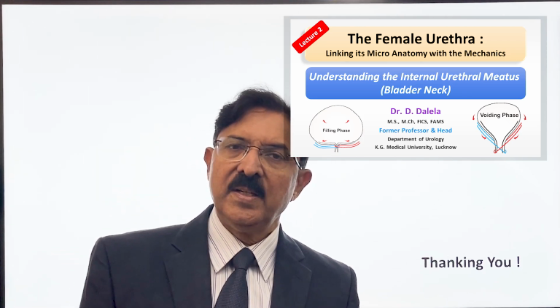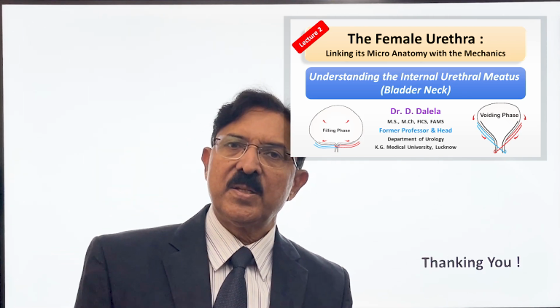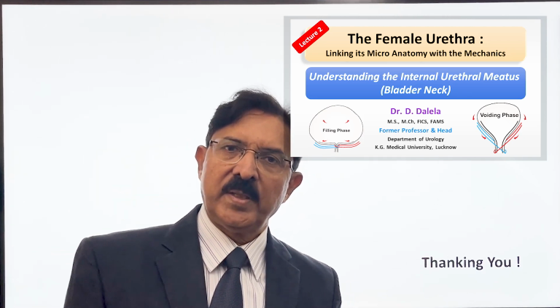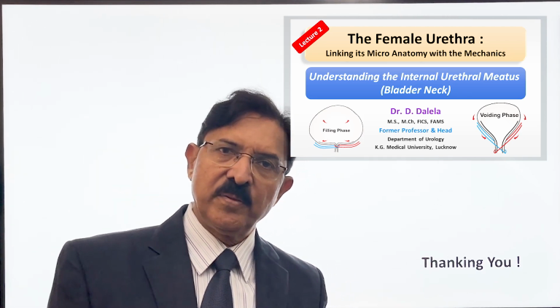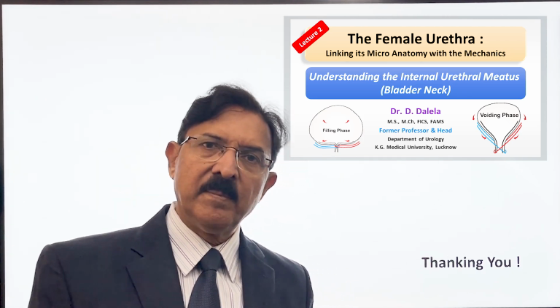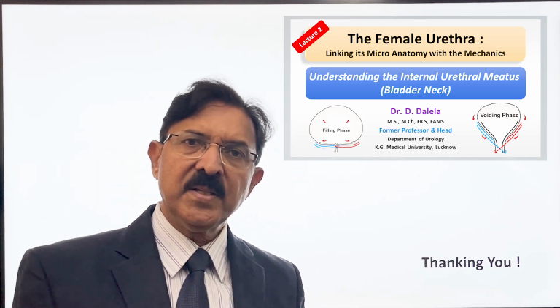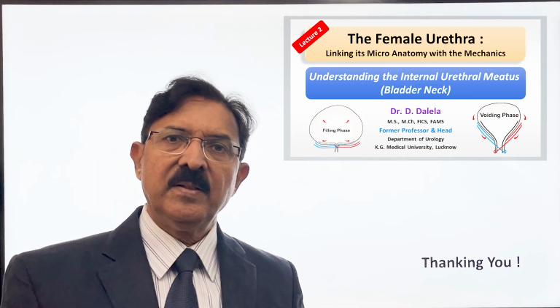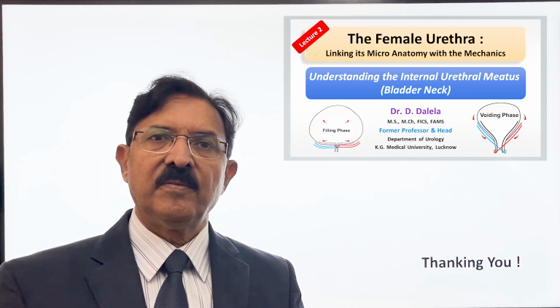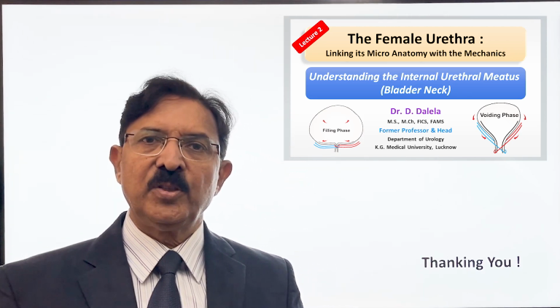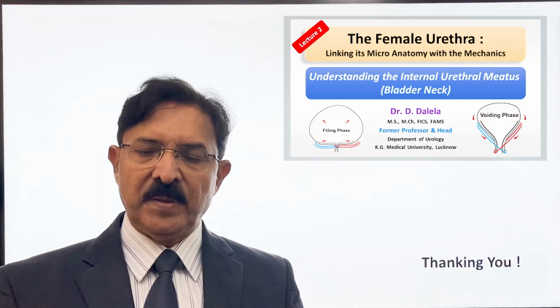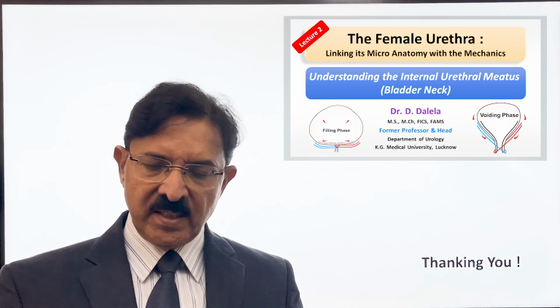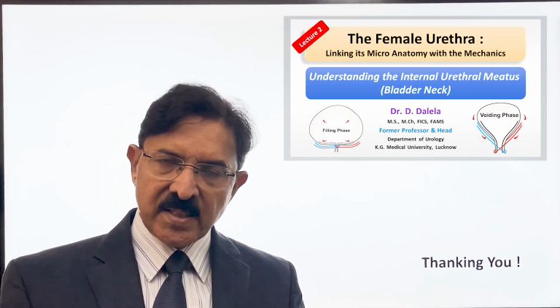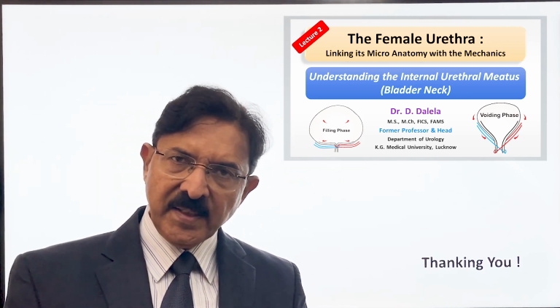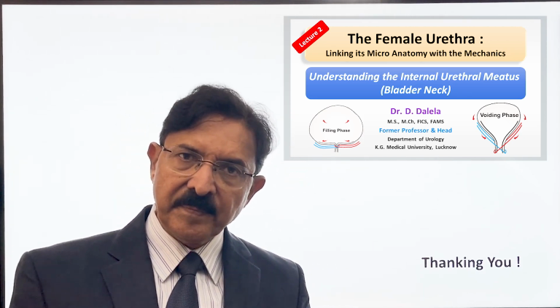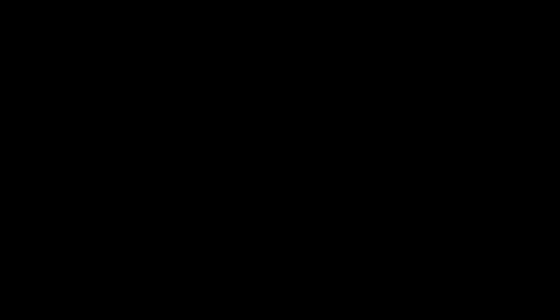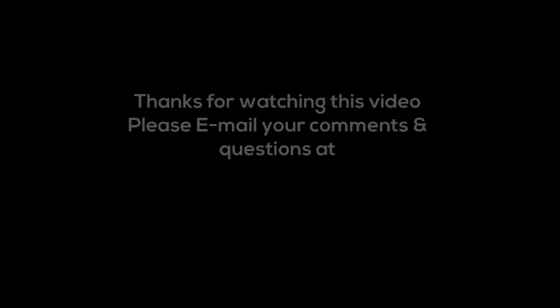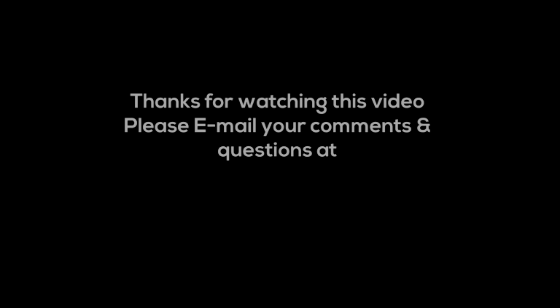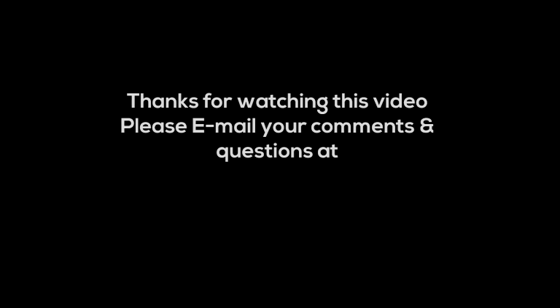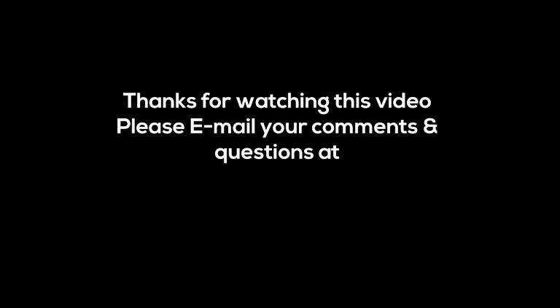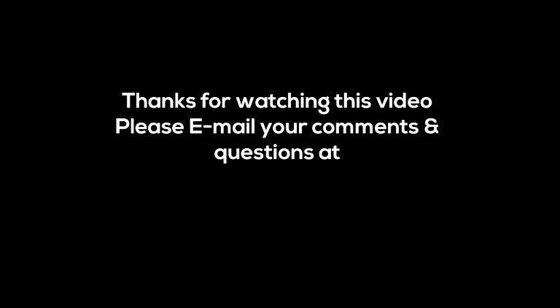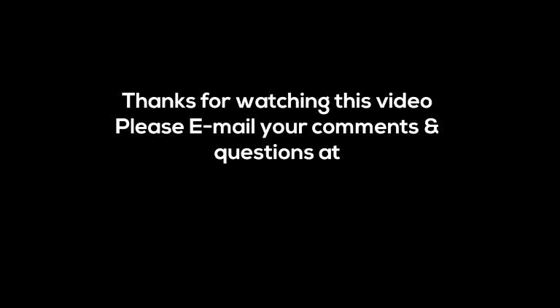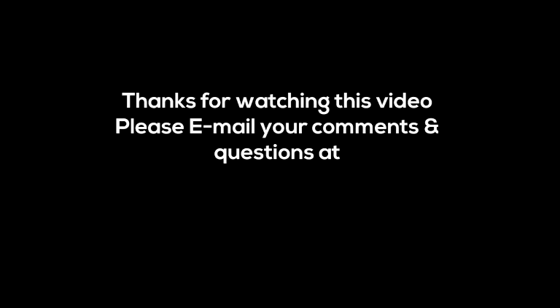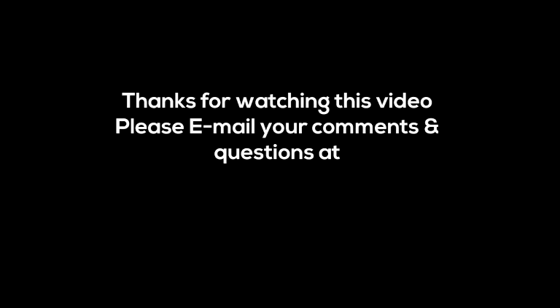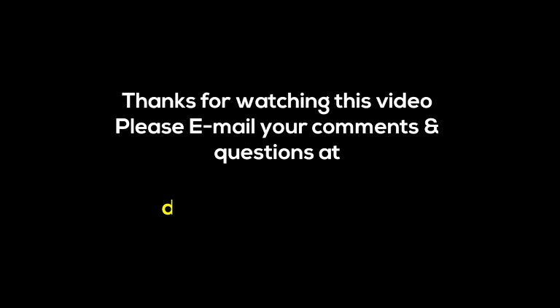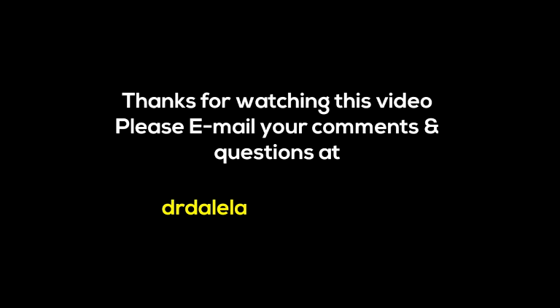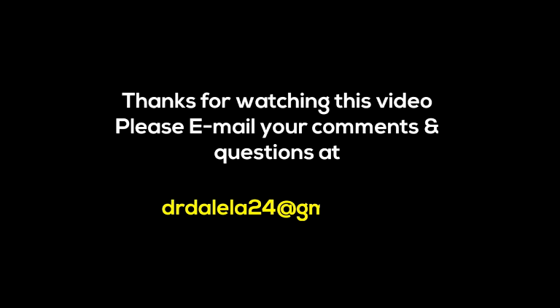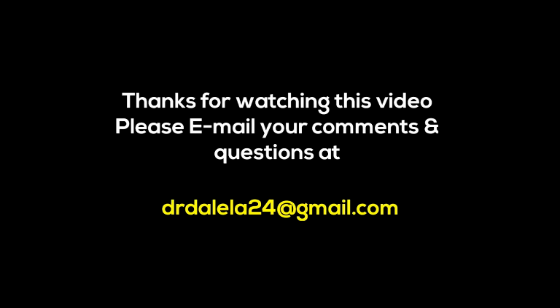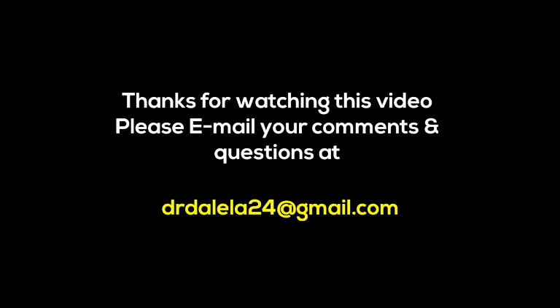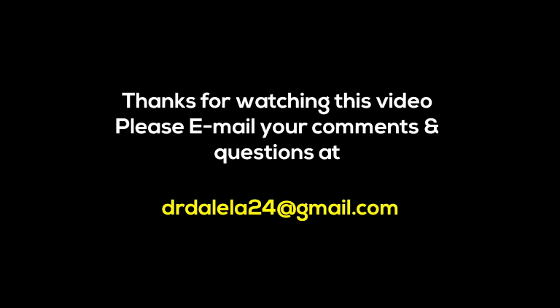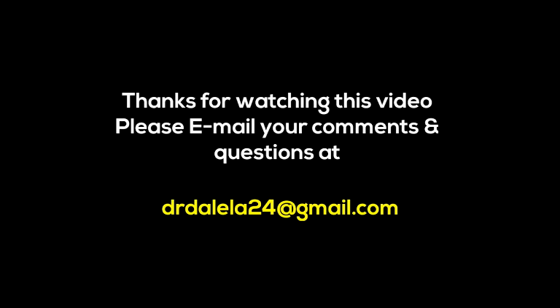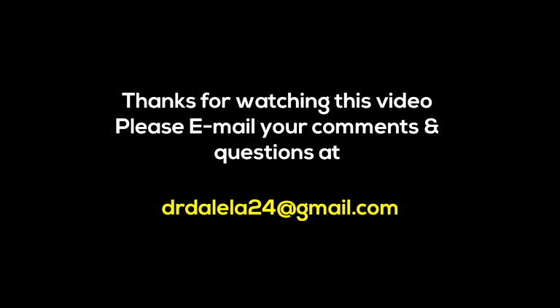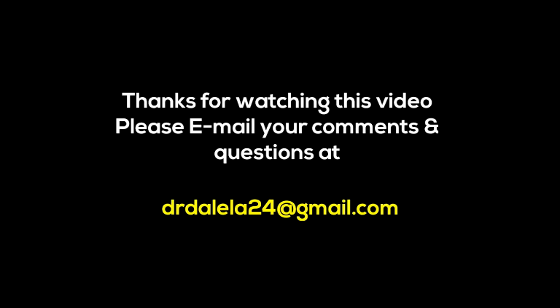Thank you very much for your patient listening. In case you have any questions or comments, you can write to me on my email.